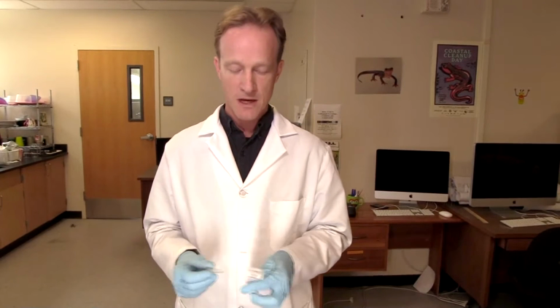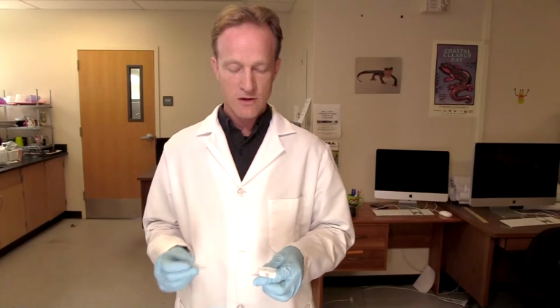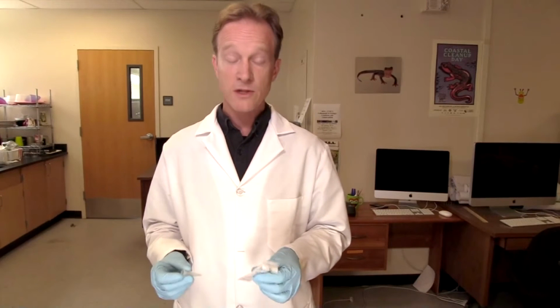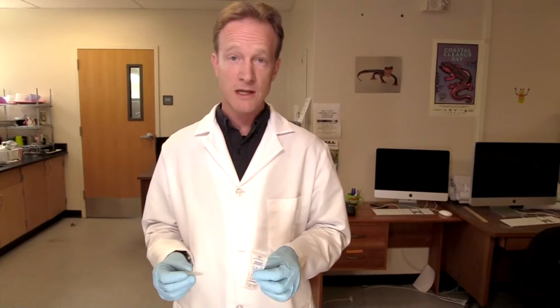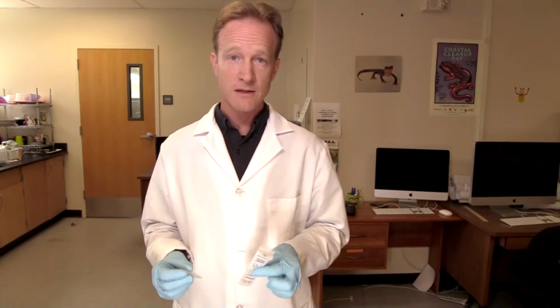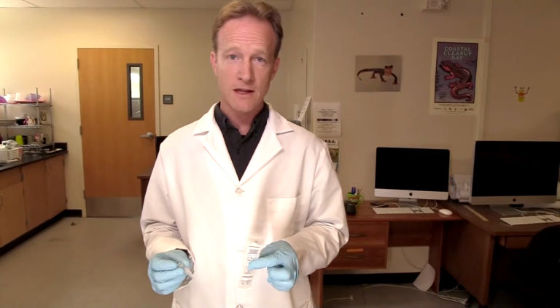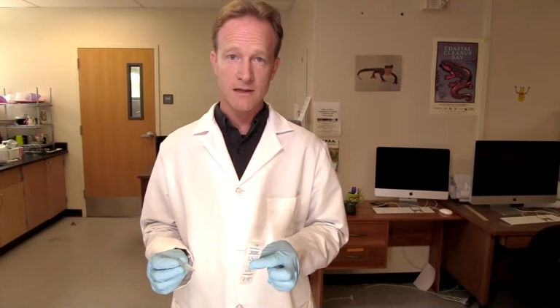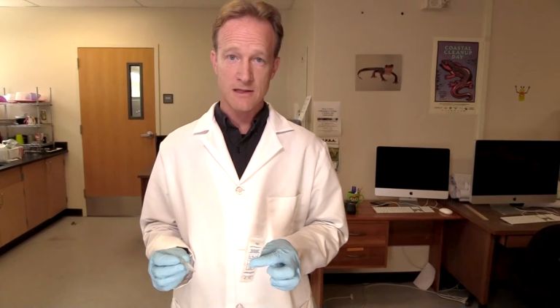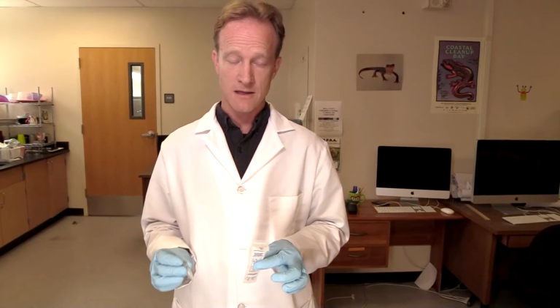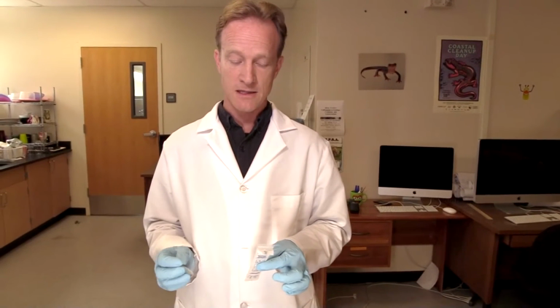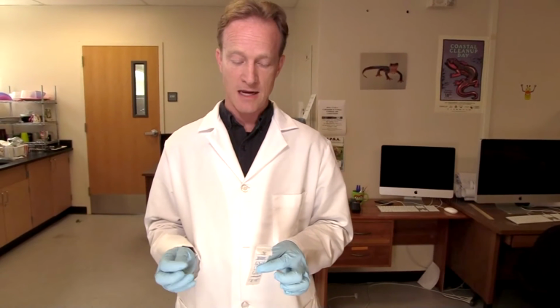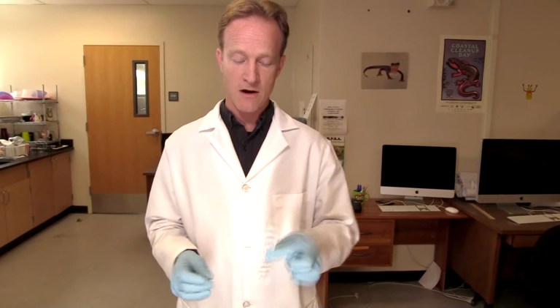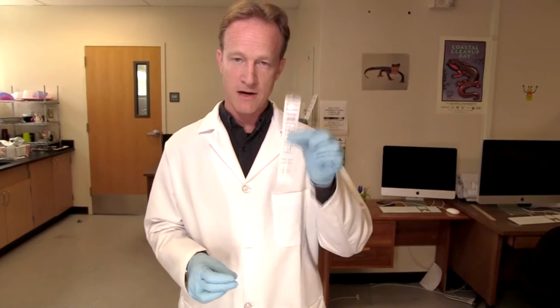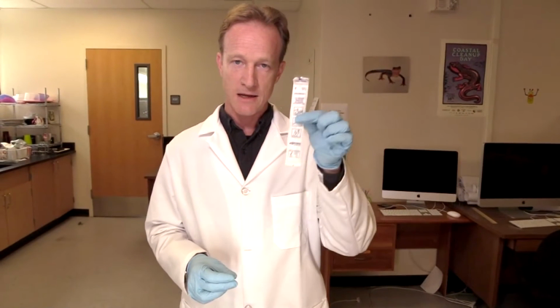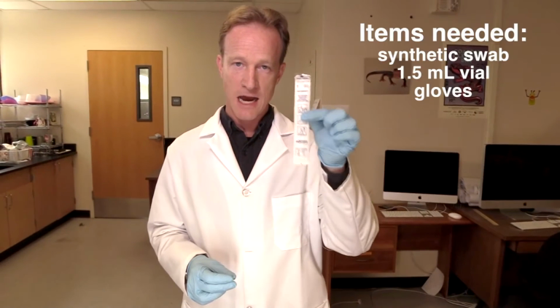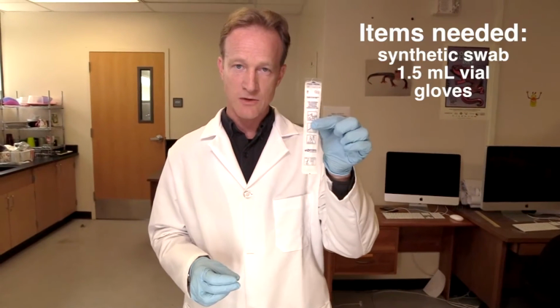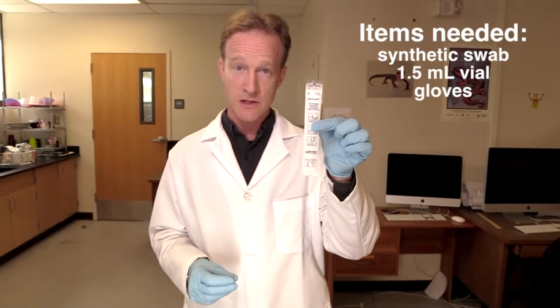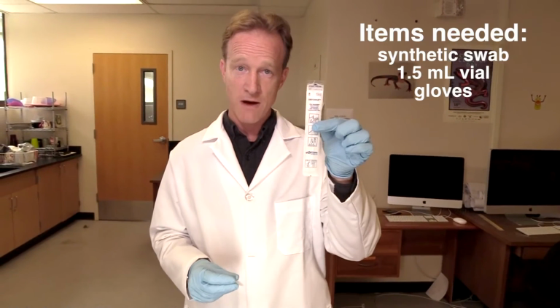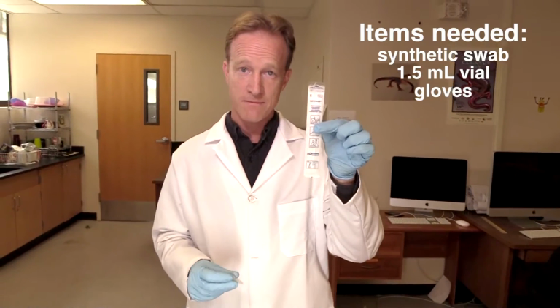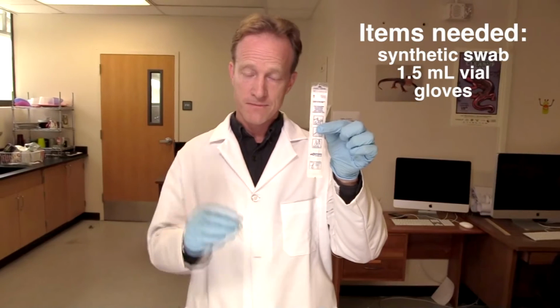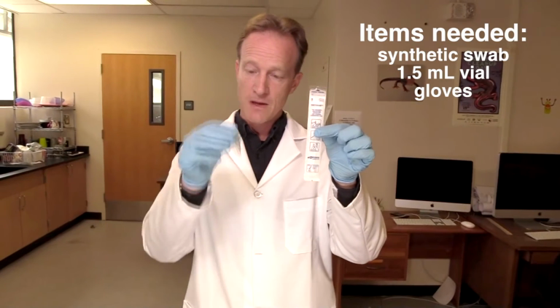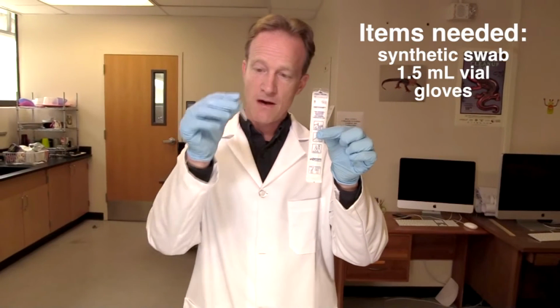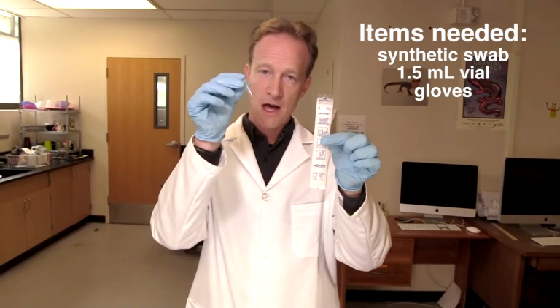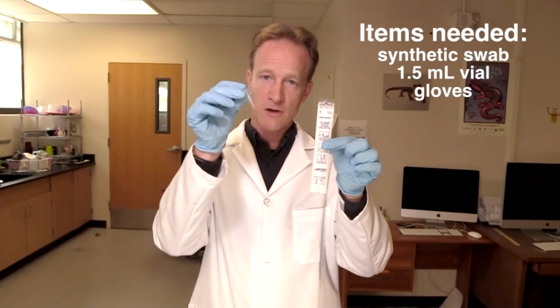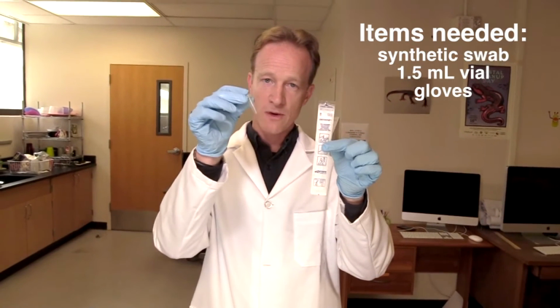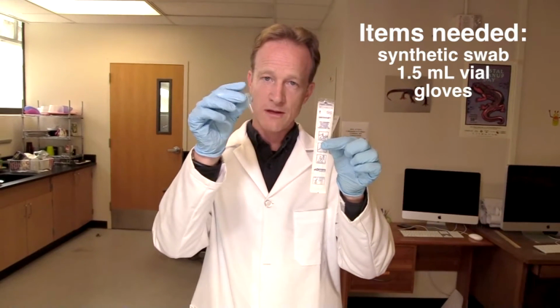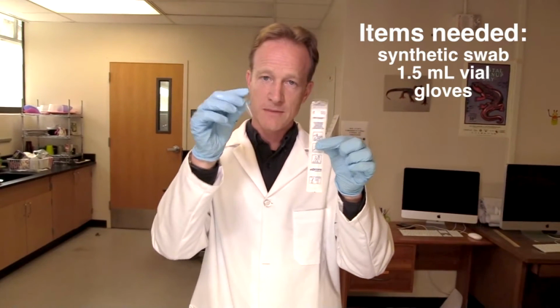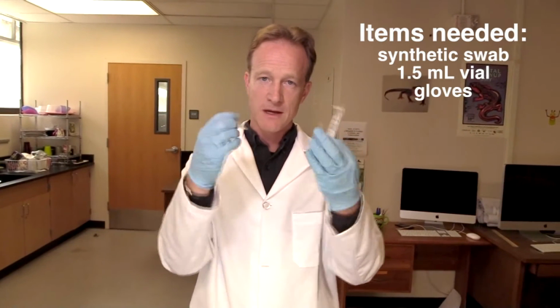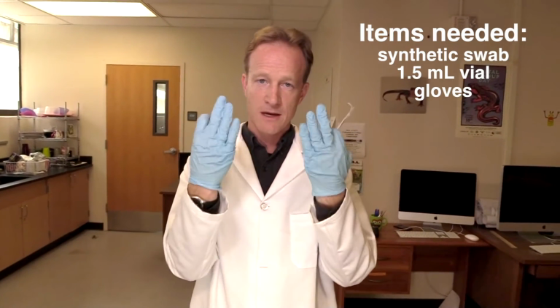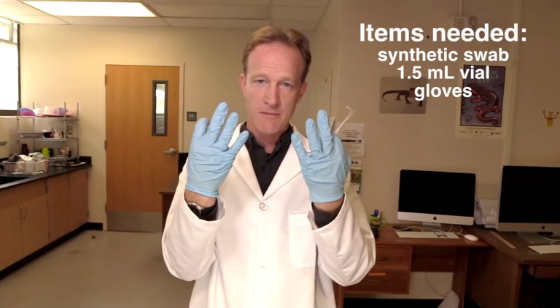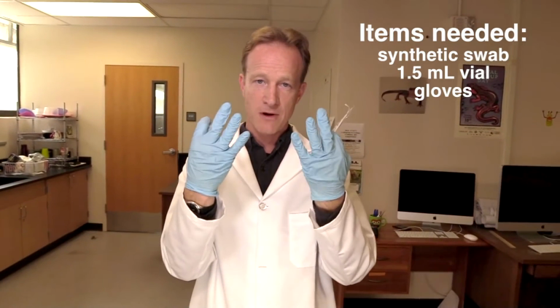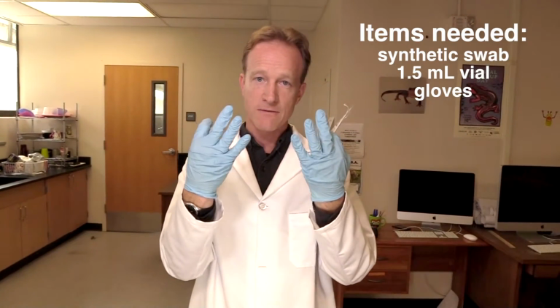So what you need to collect these data are an actual skin swab, a vial to go with it, and a pair of gloves.